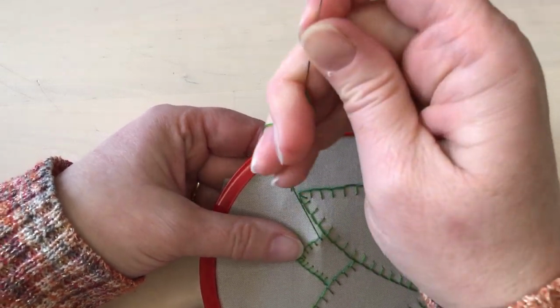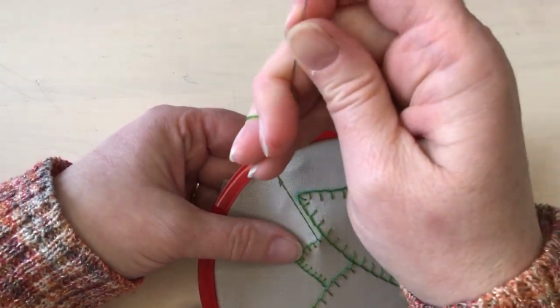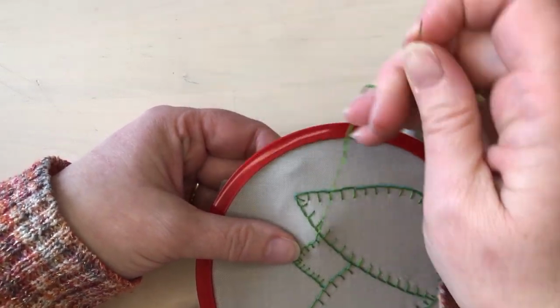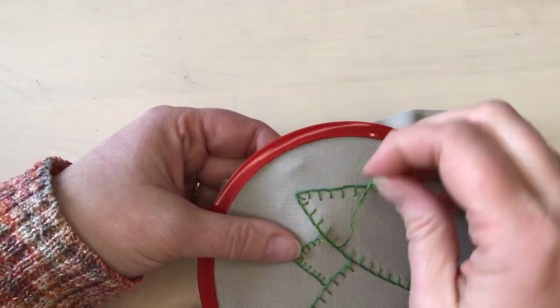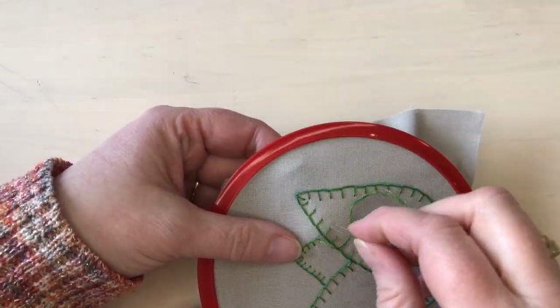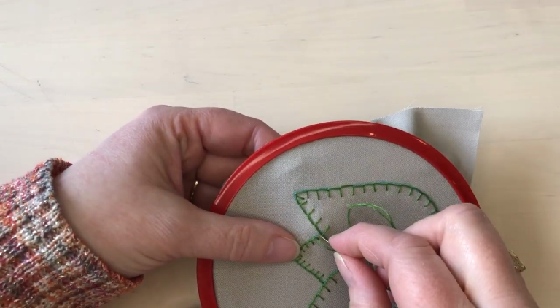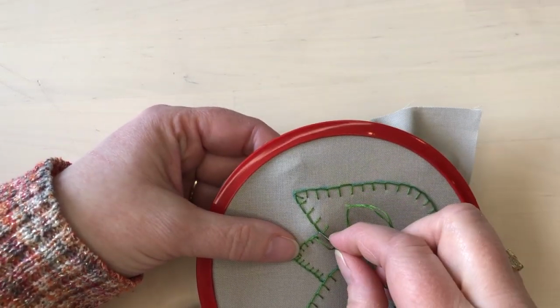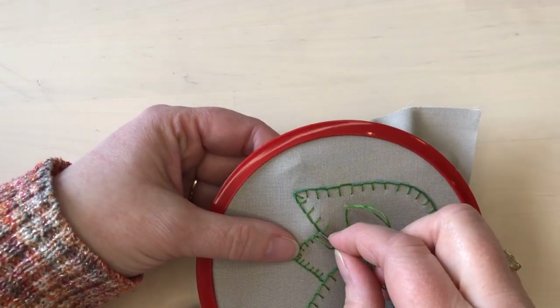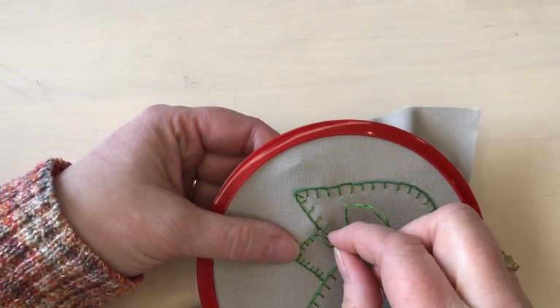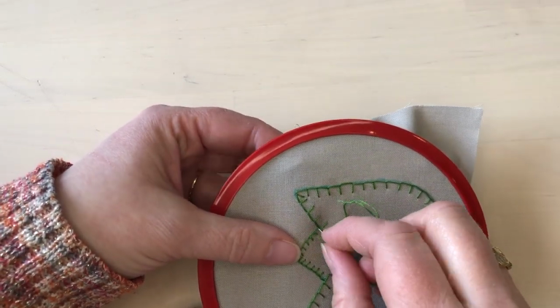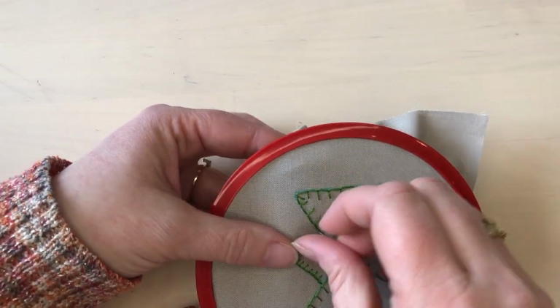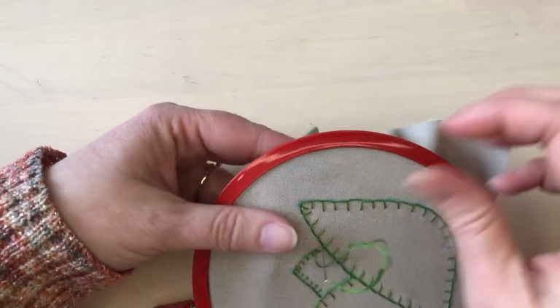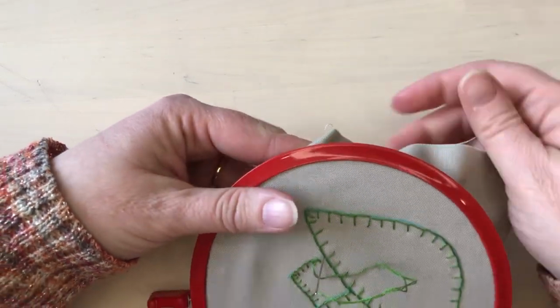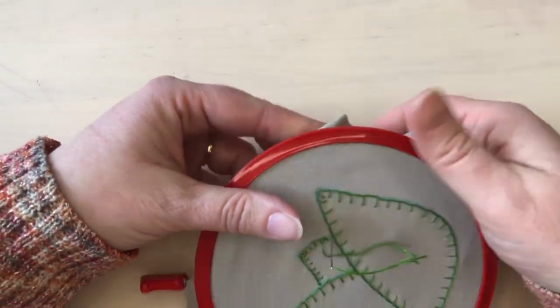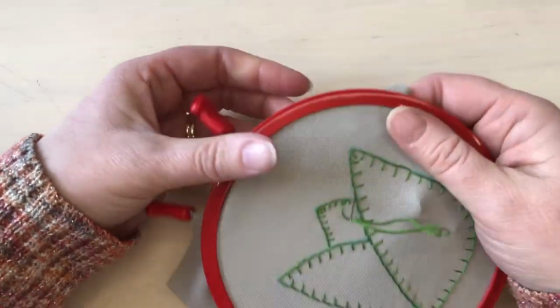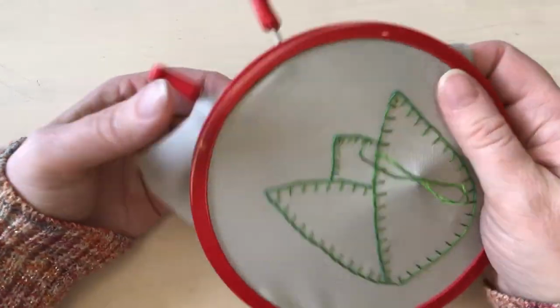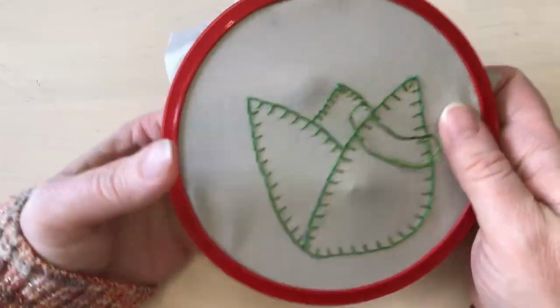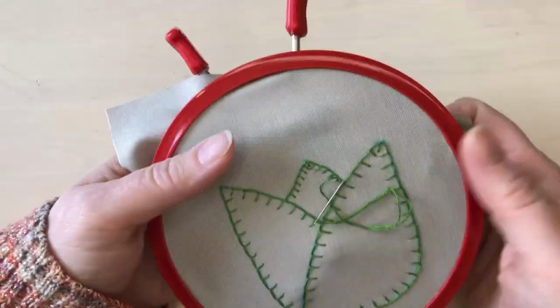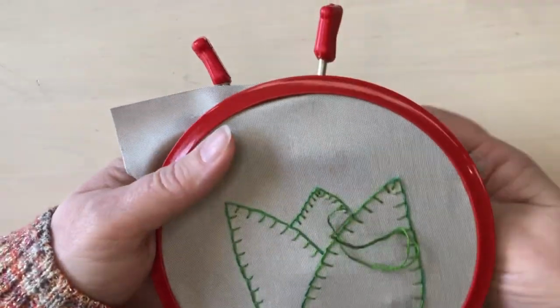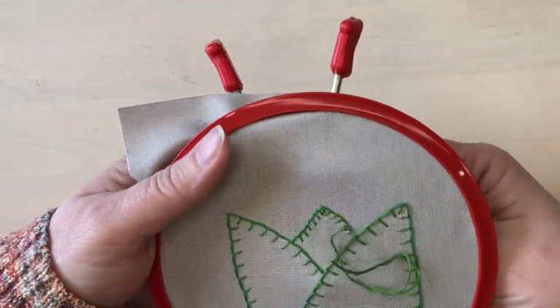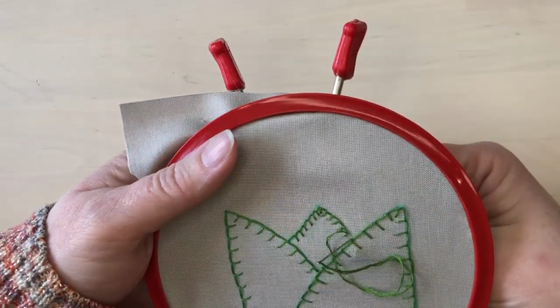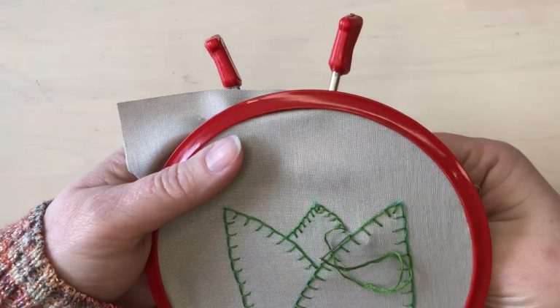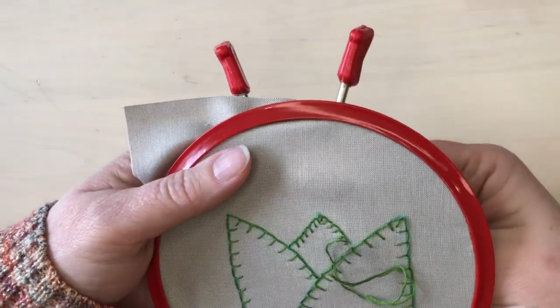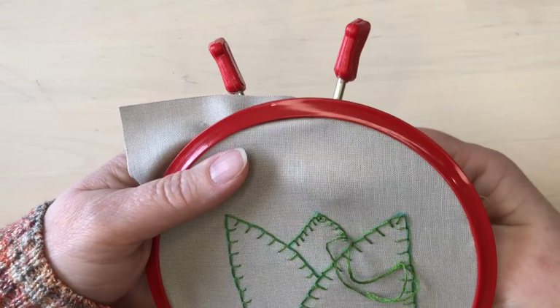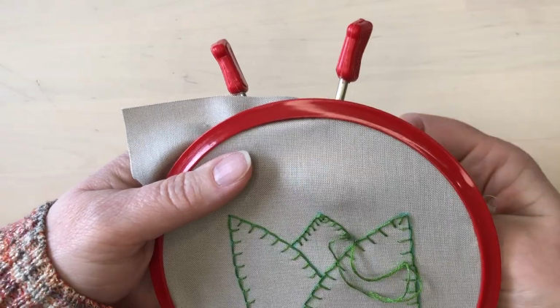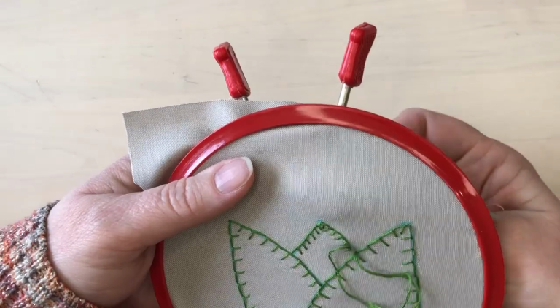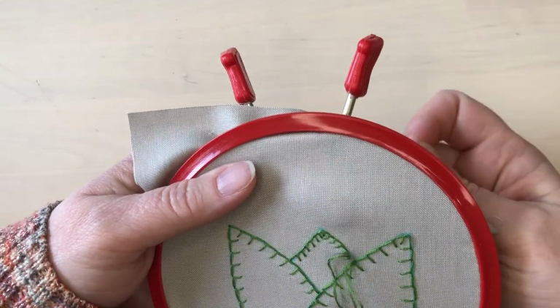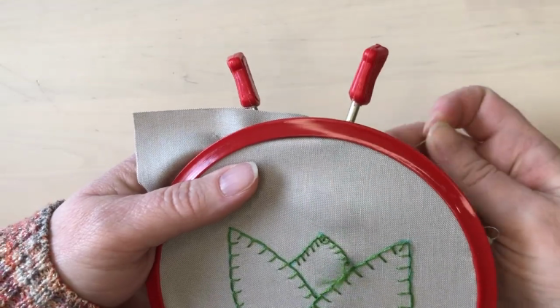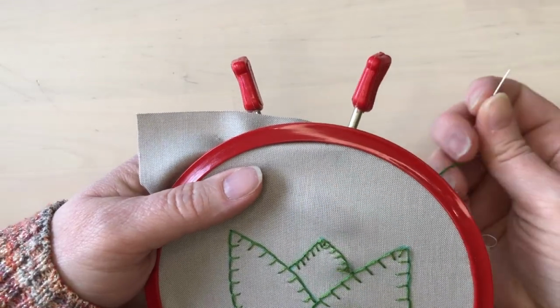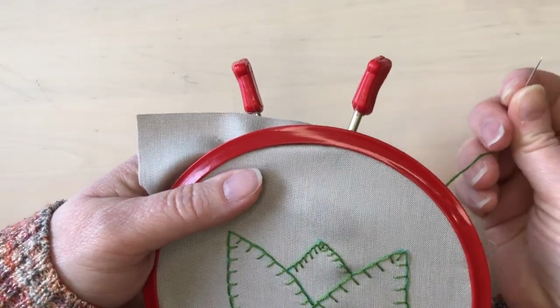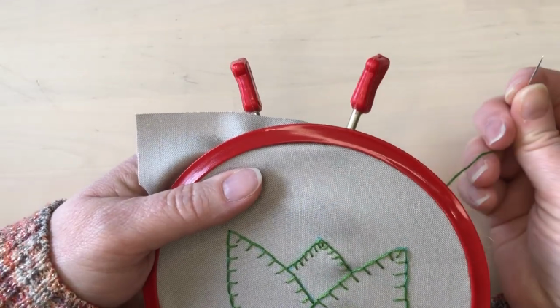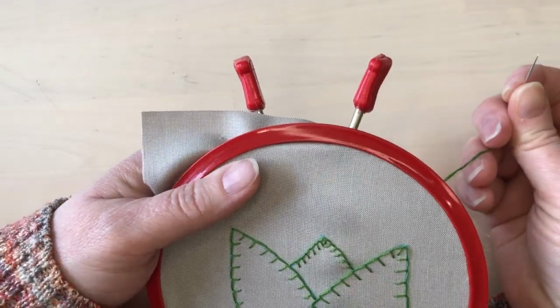Once I finish stitching all the lines, my piece is done and I think it looks great.